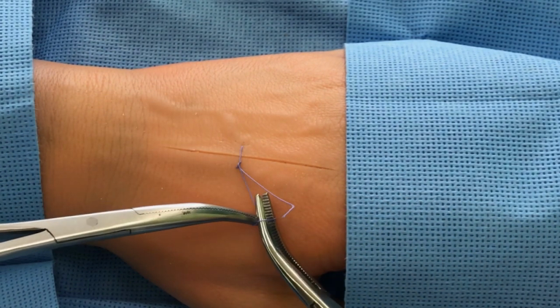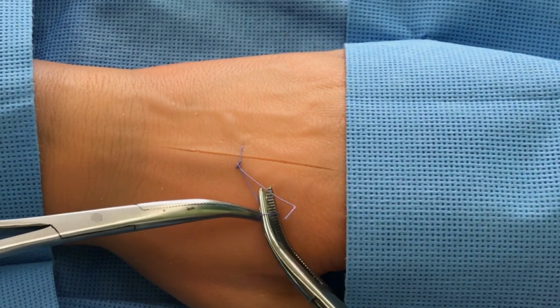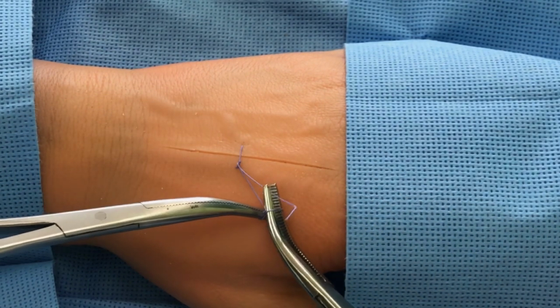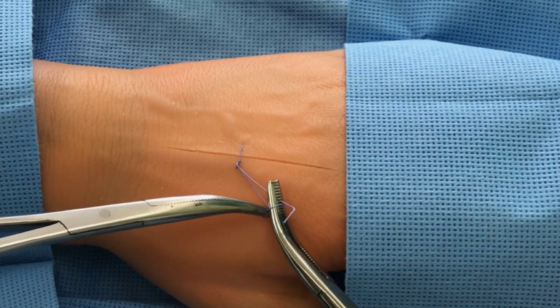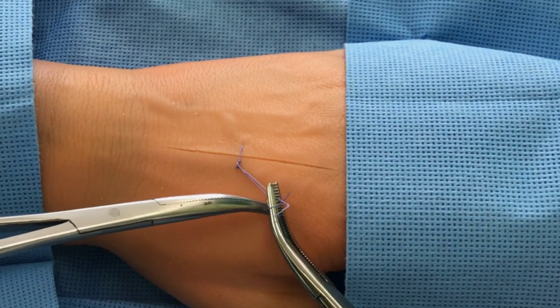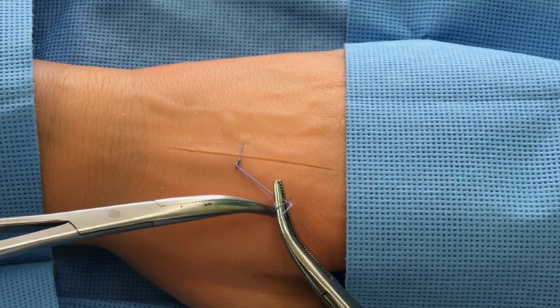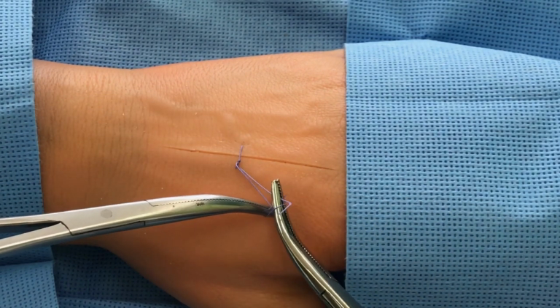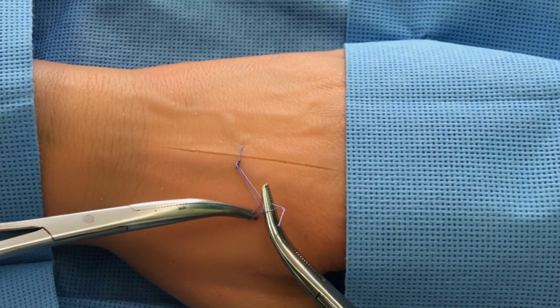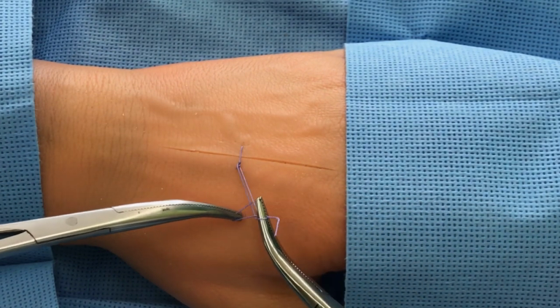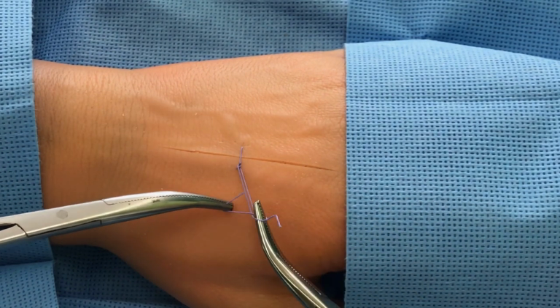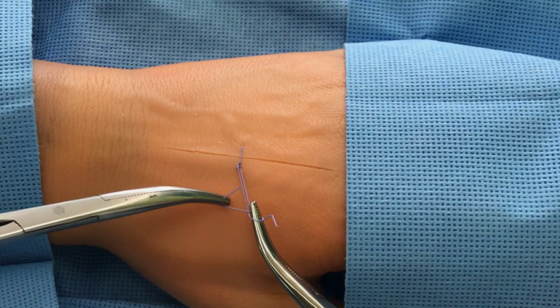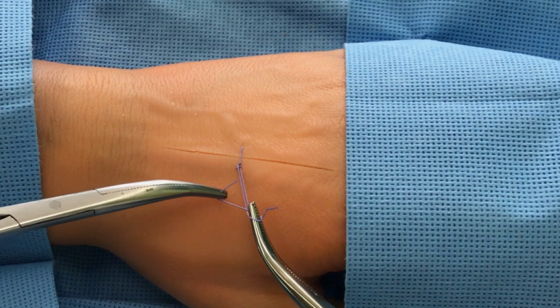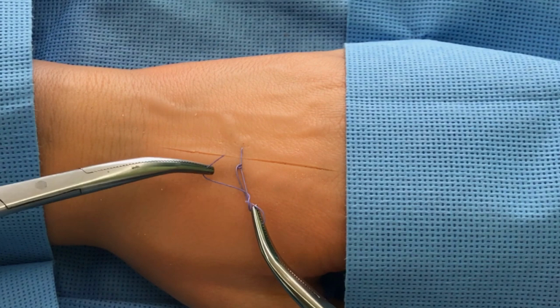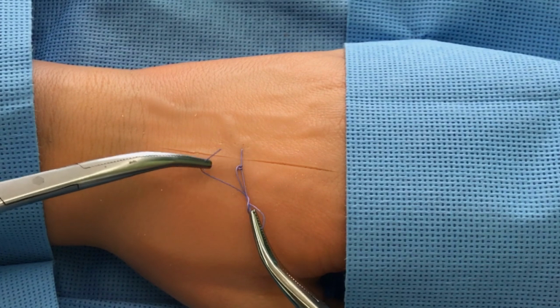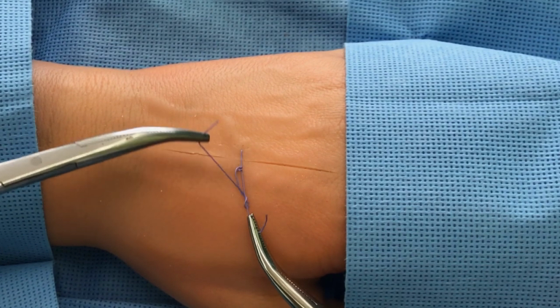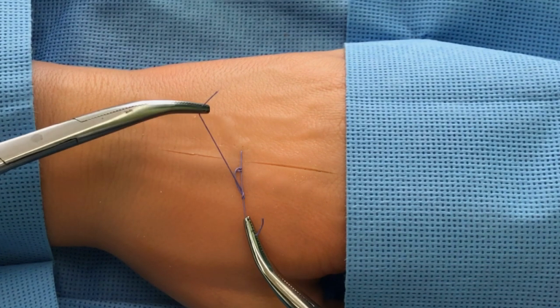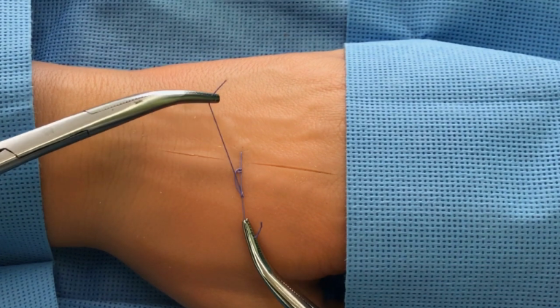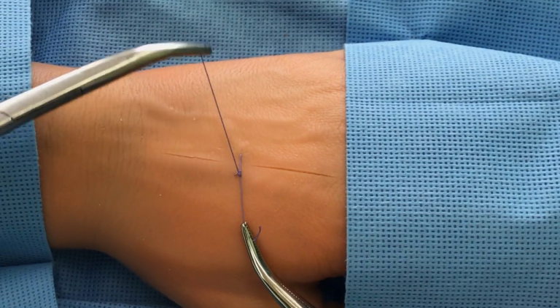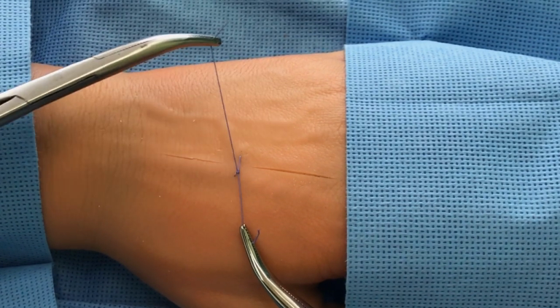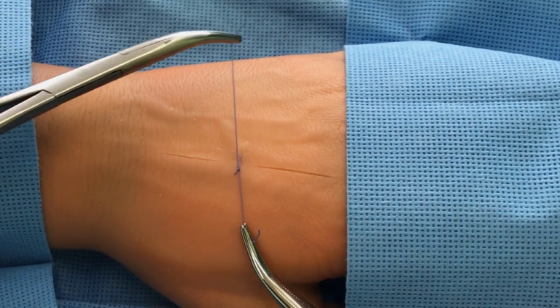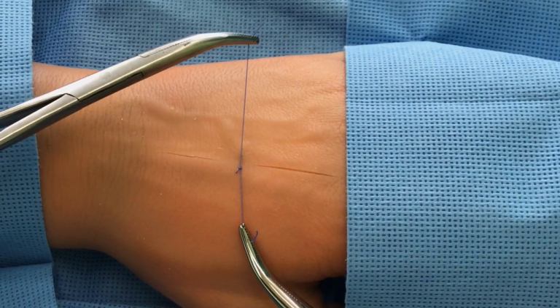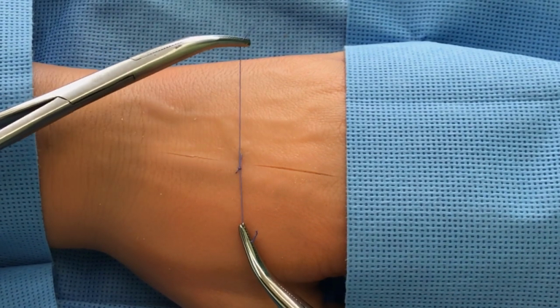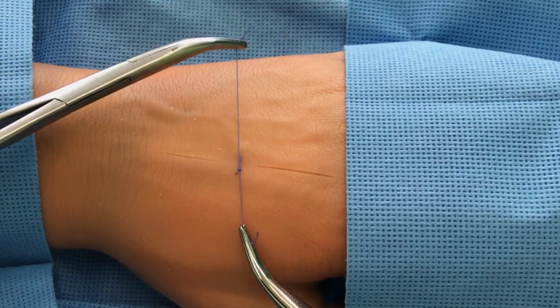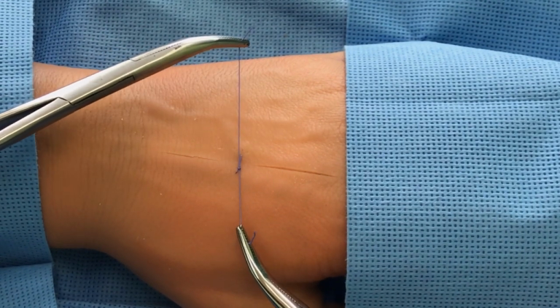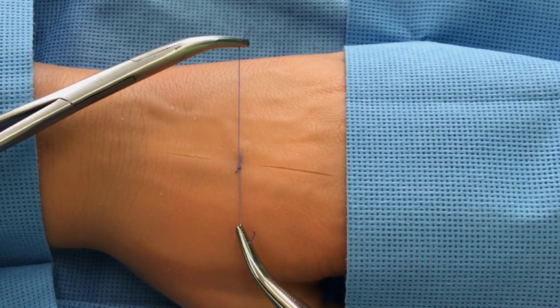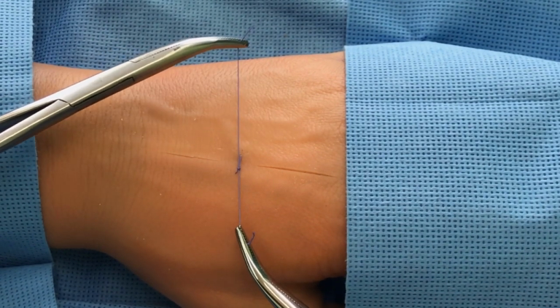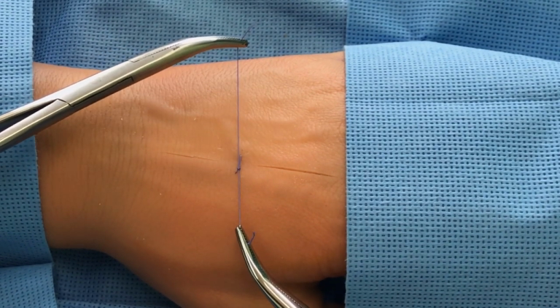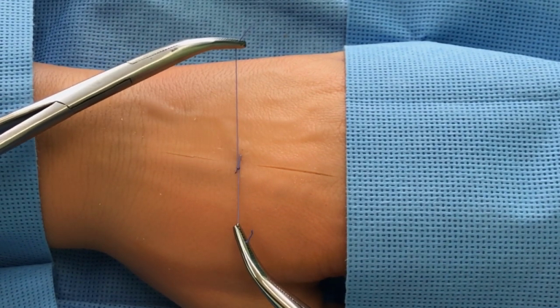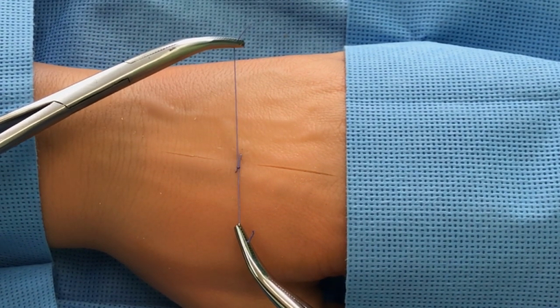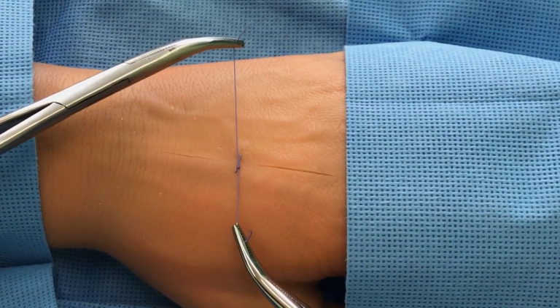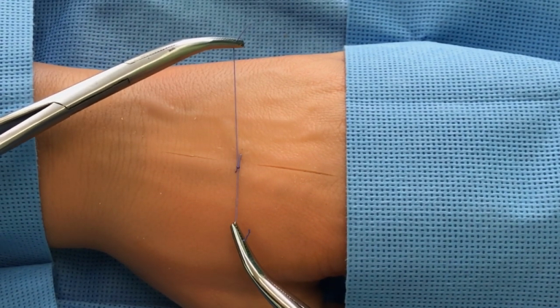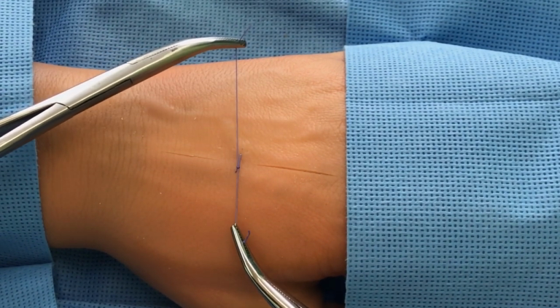The second, single loop is similarly formed and tightened.